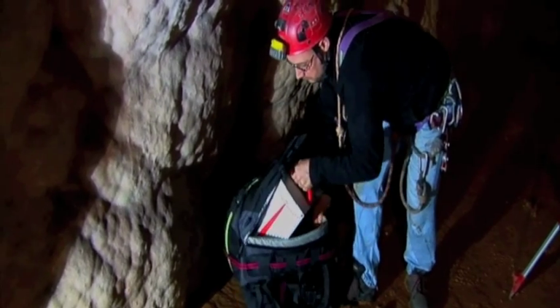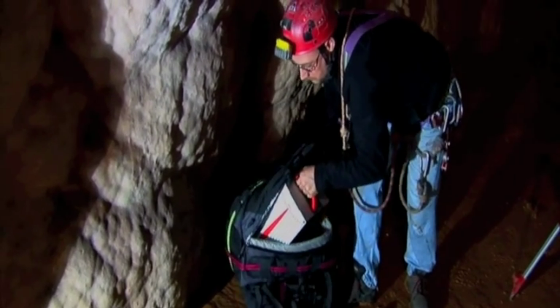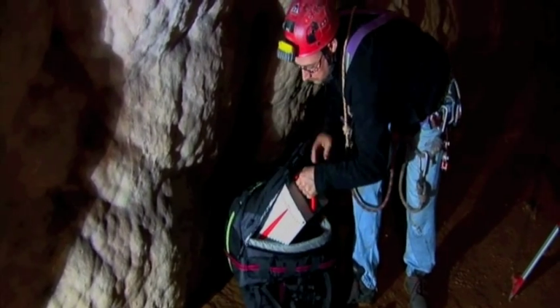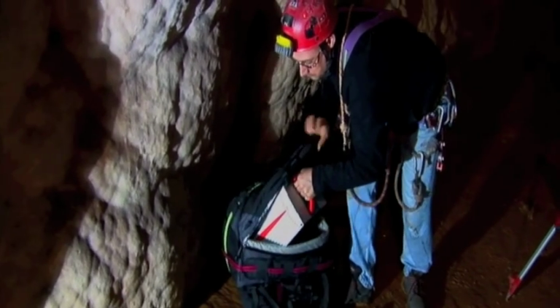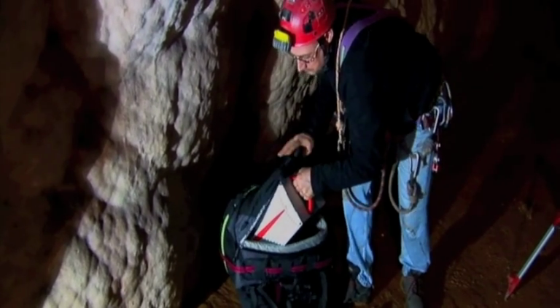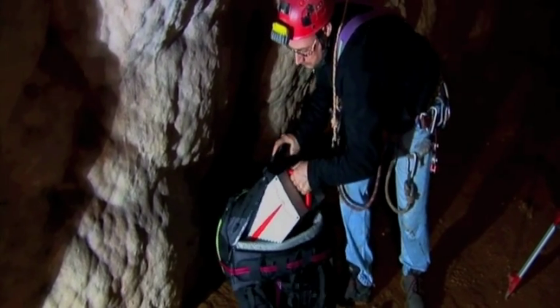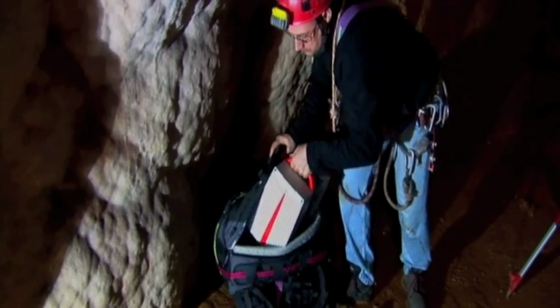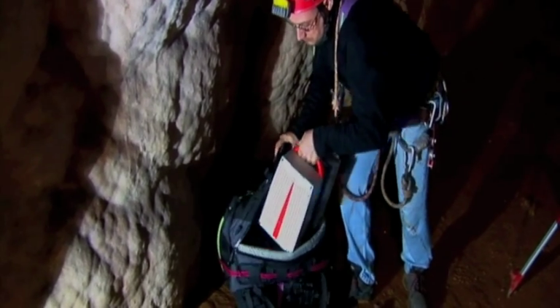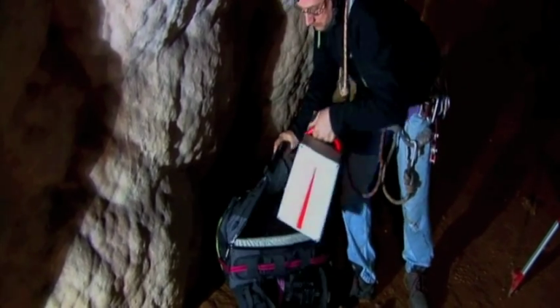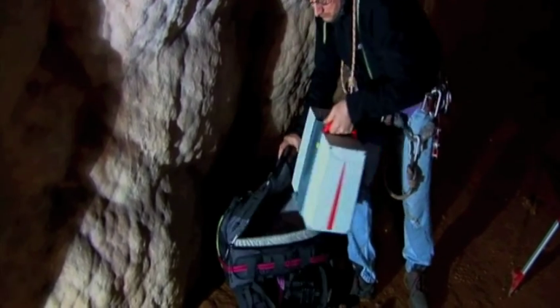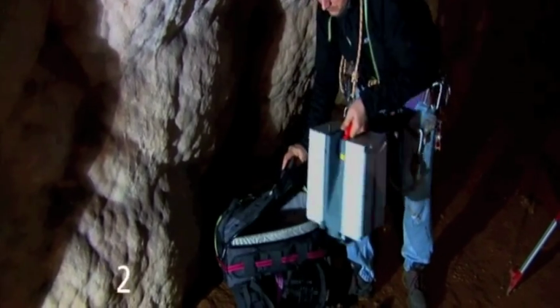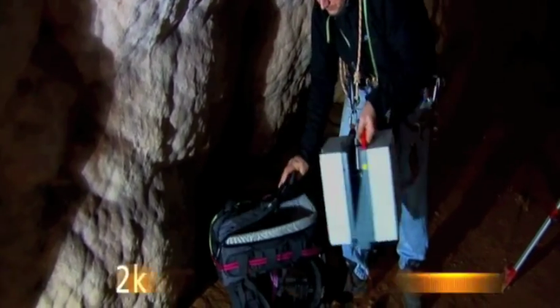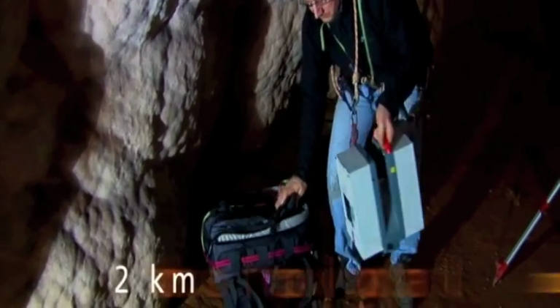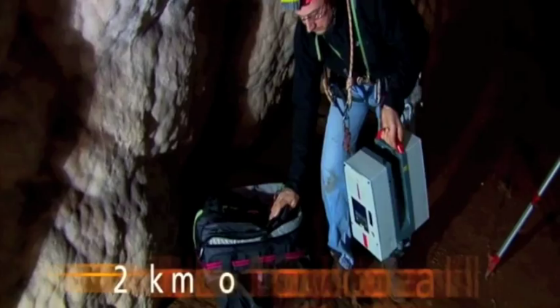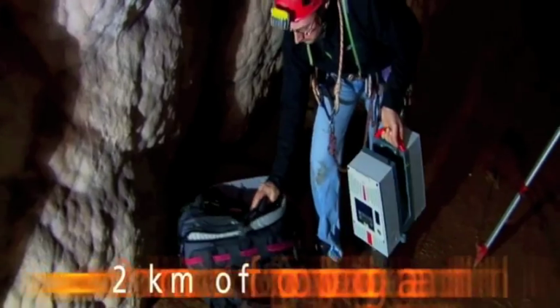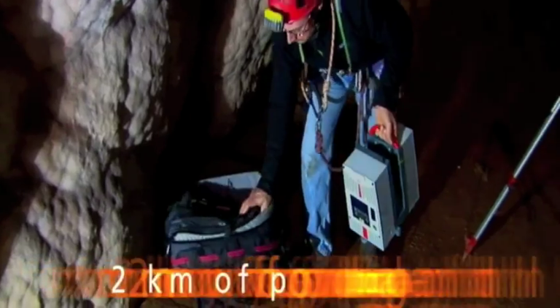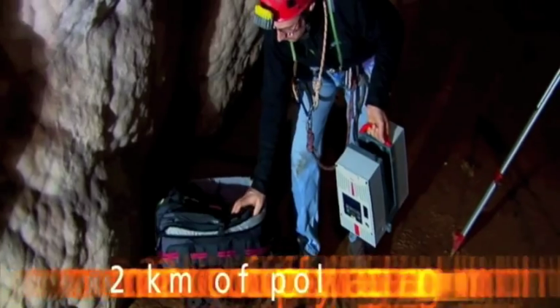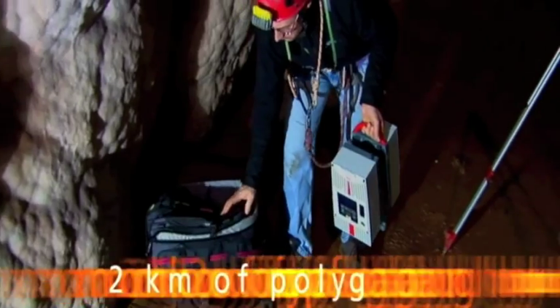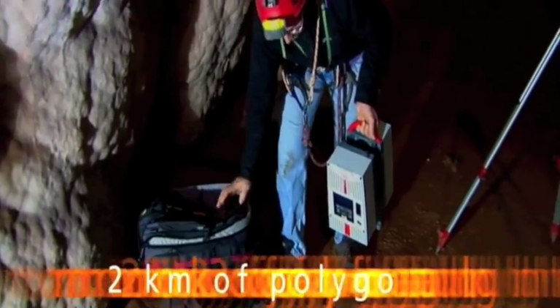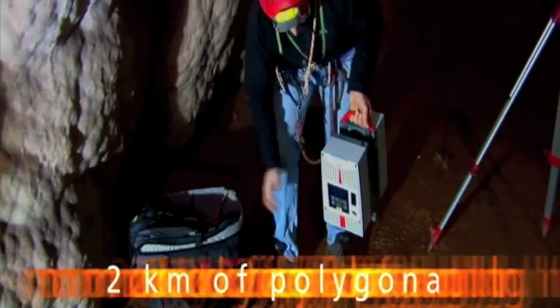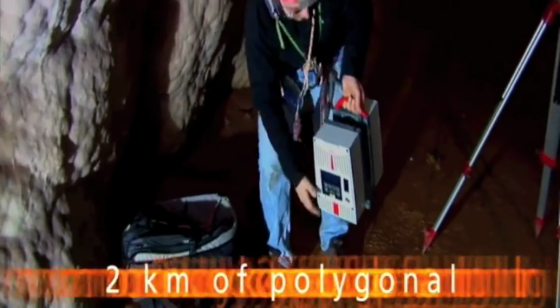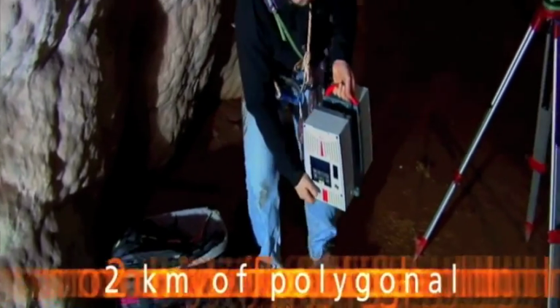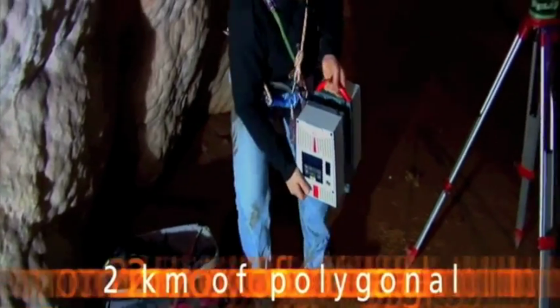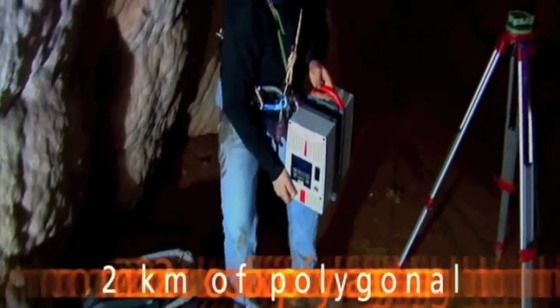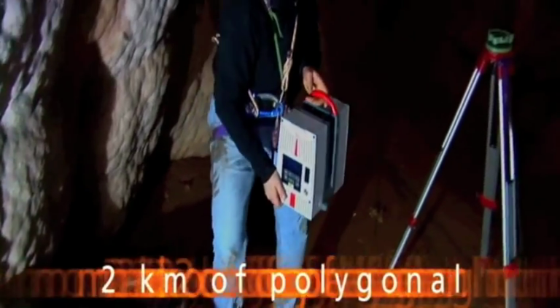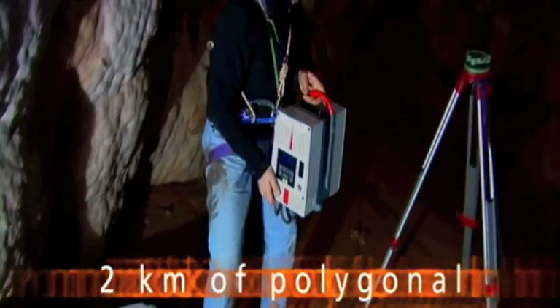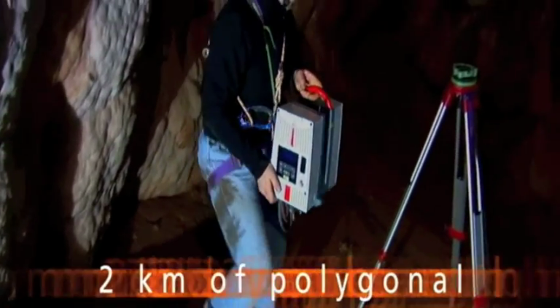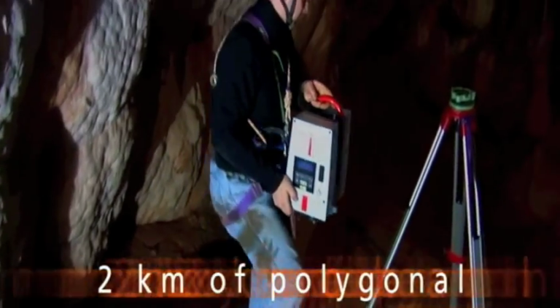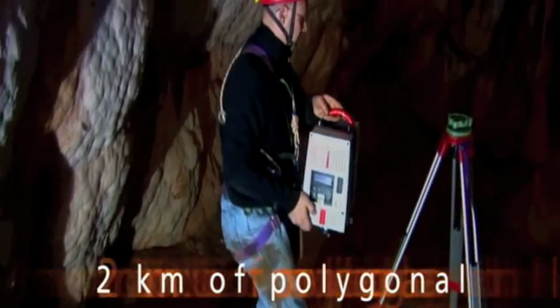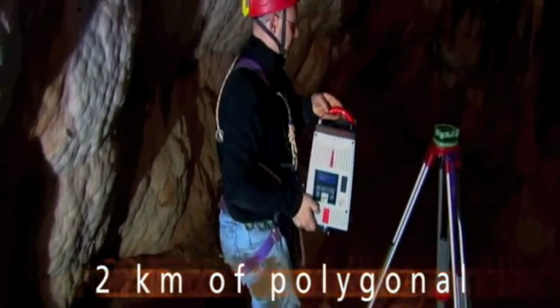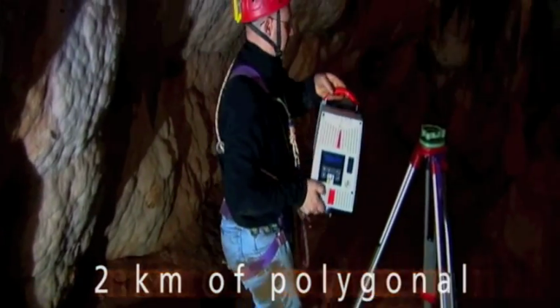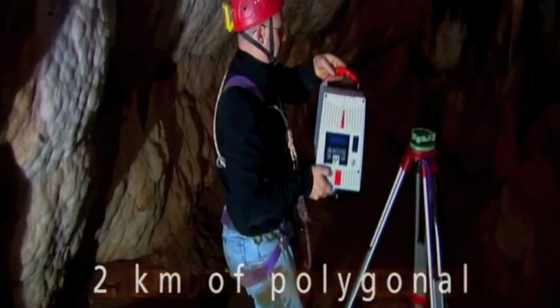The laser scanner mapping included the two caves of Santa Barbara, the access galleries, and the outside.